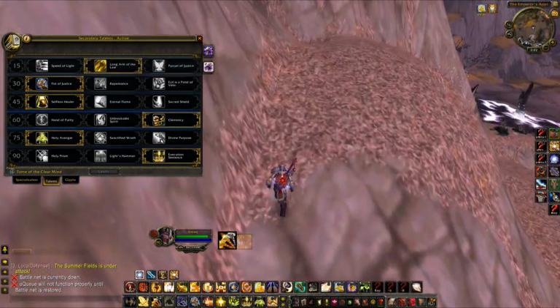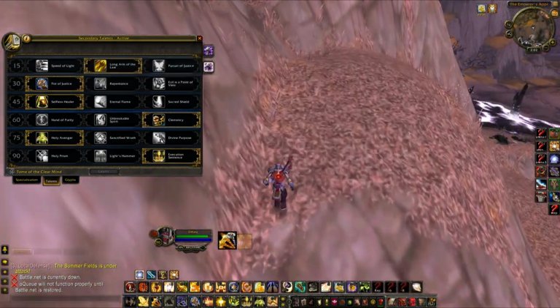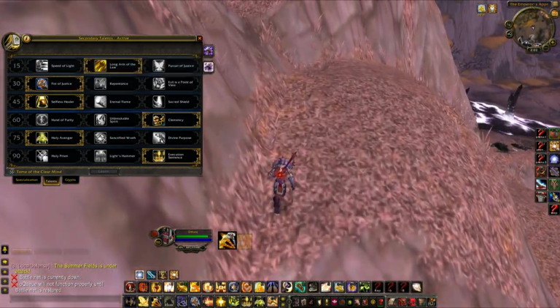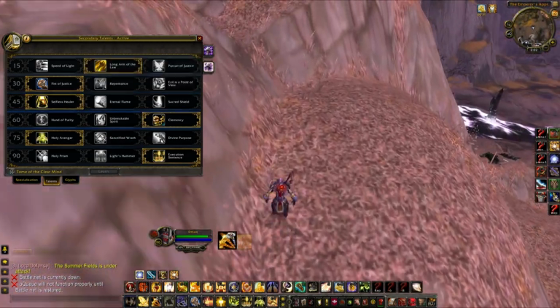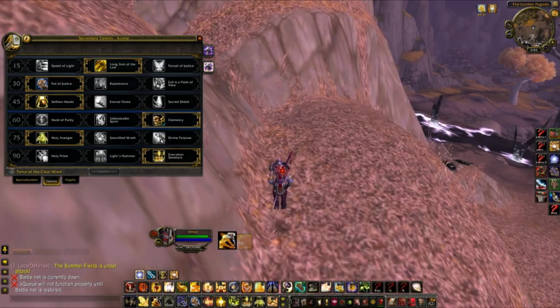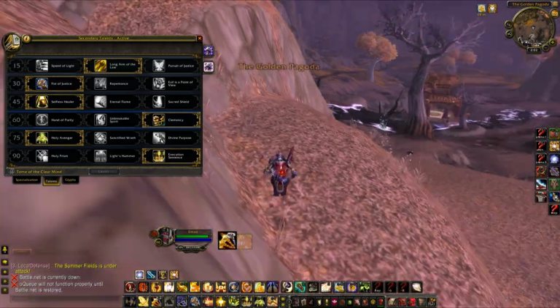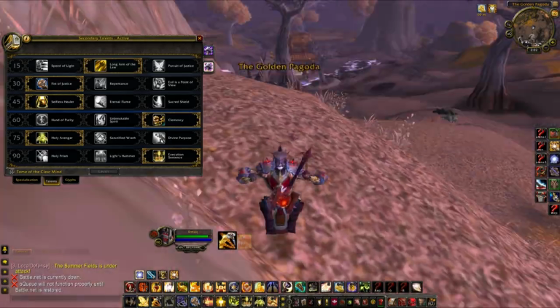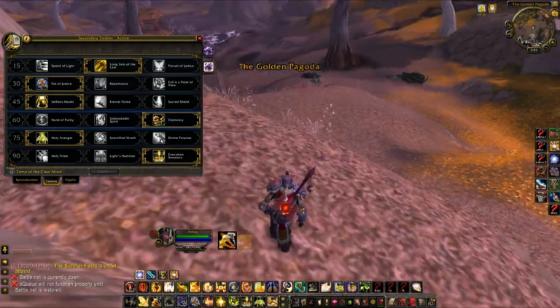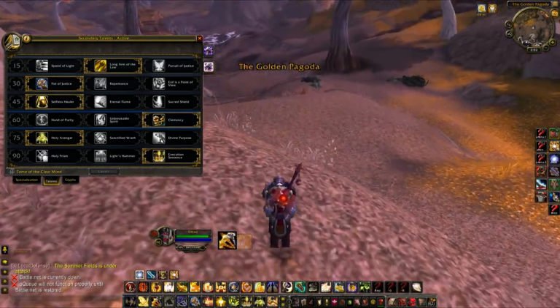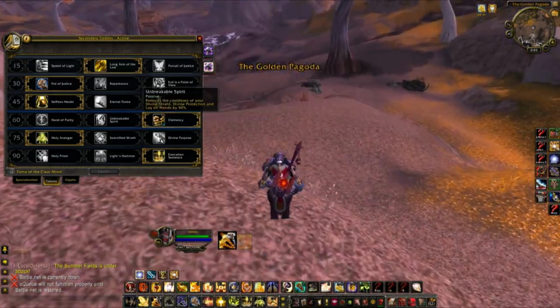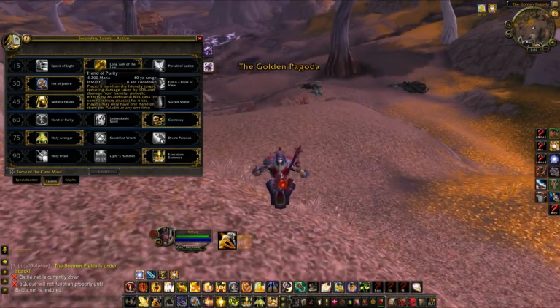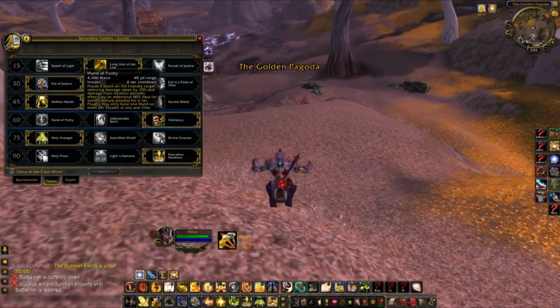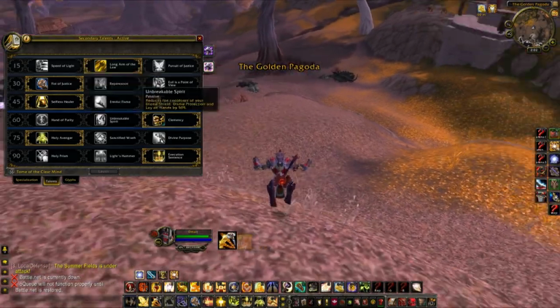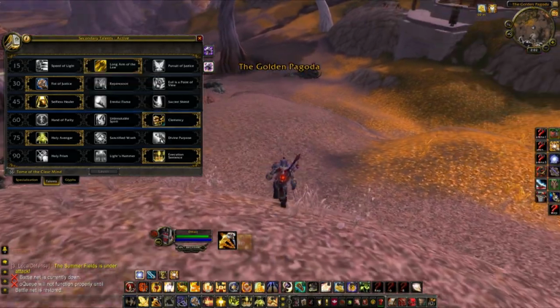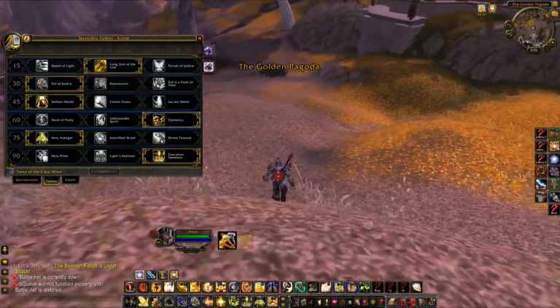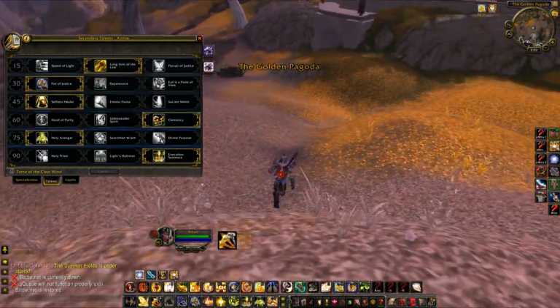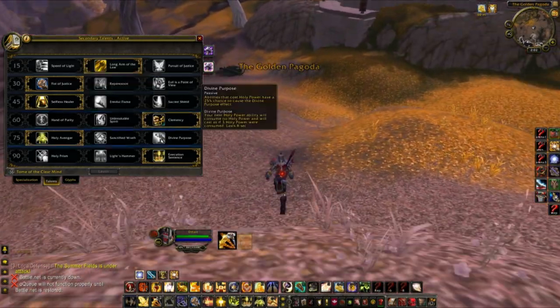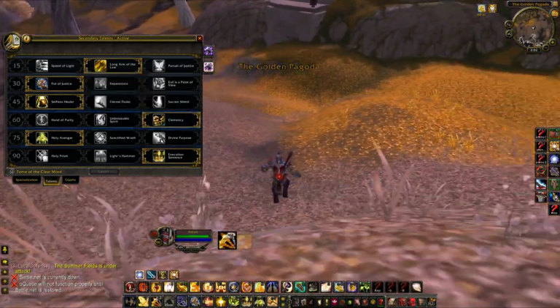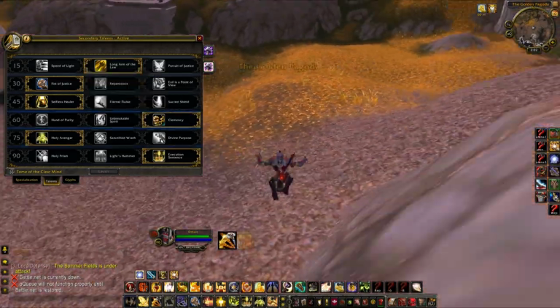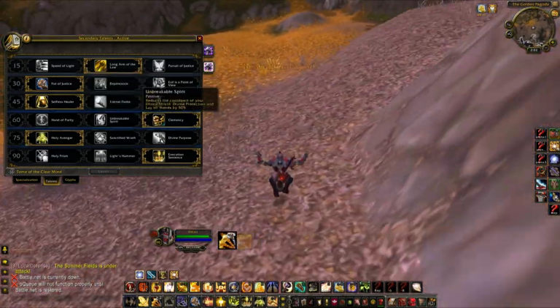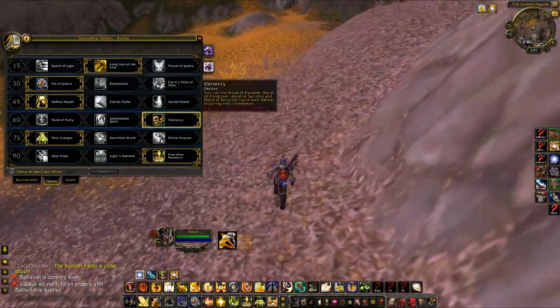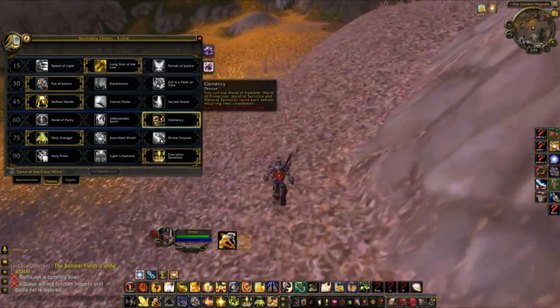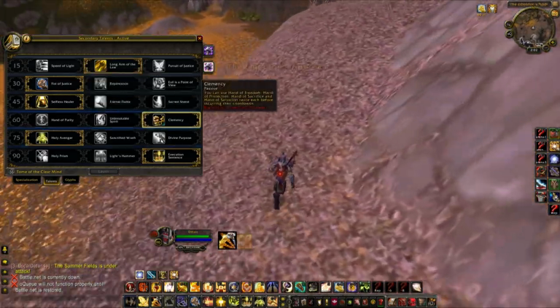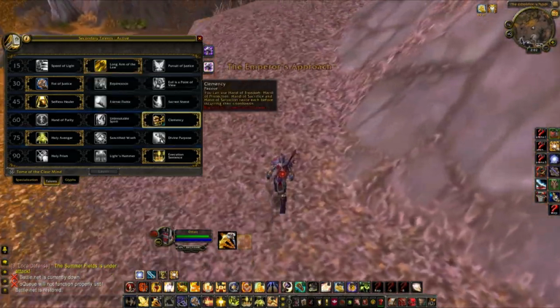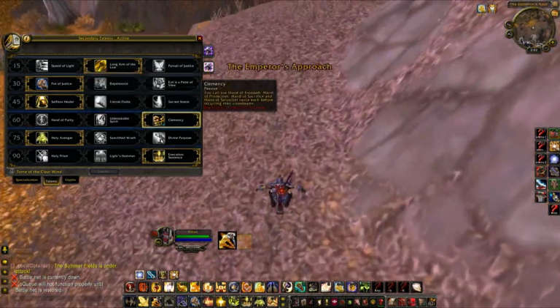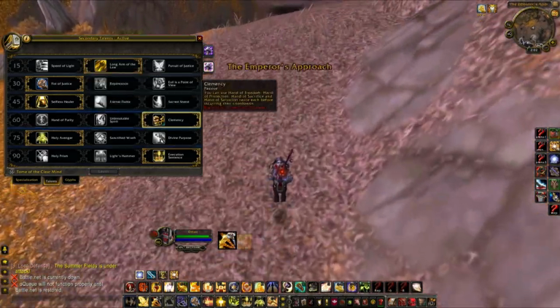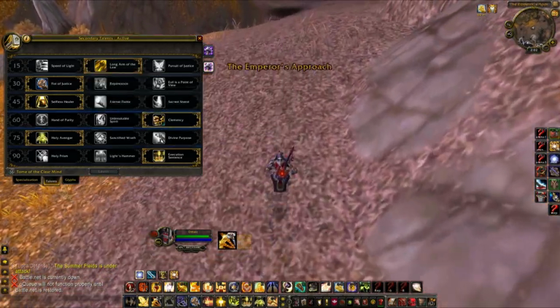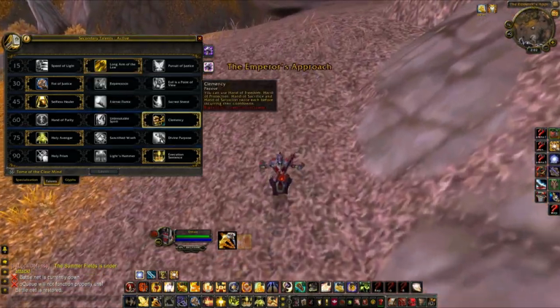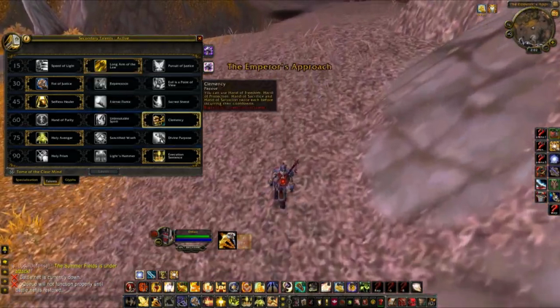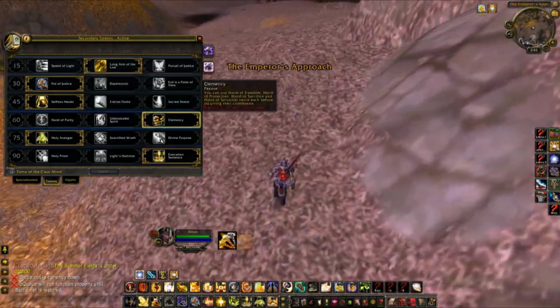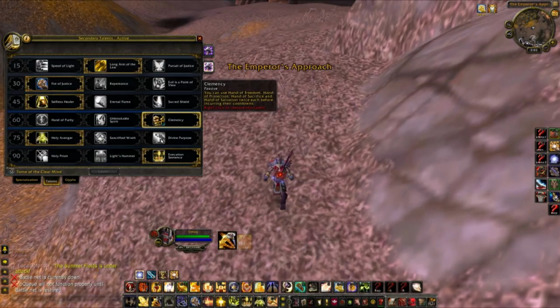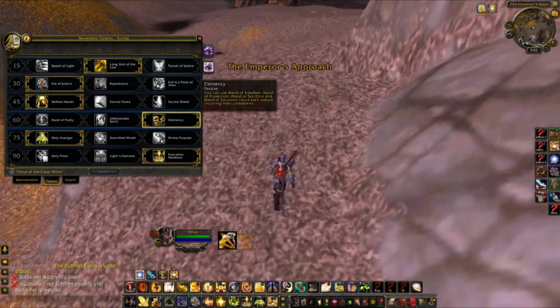Selfless Healer is definitely the talent to get at tier three, because it's kind of what makes Ret a hybrid honestly. For tier four, level 60 tier, Clemency is probably the main one I go.